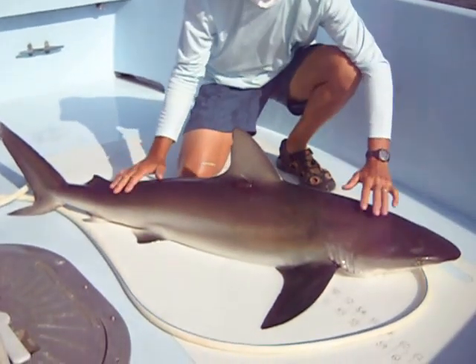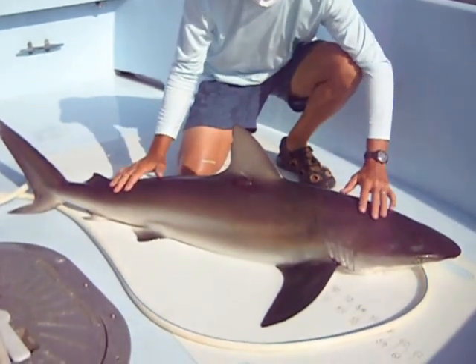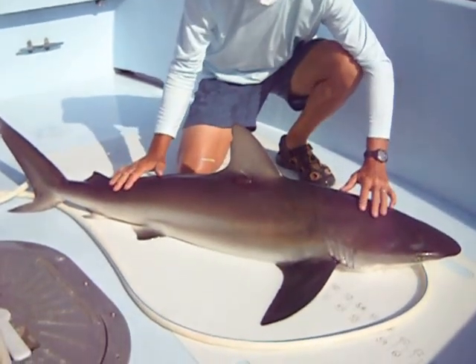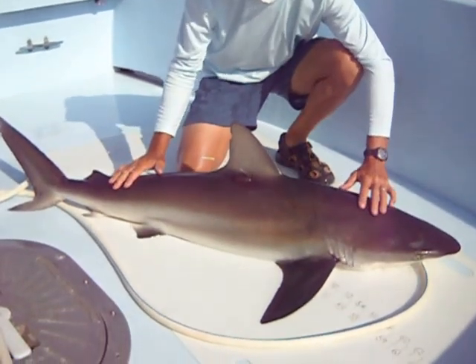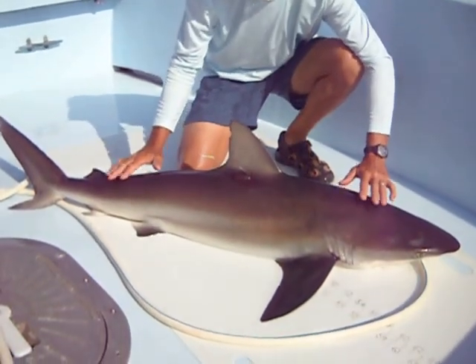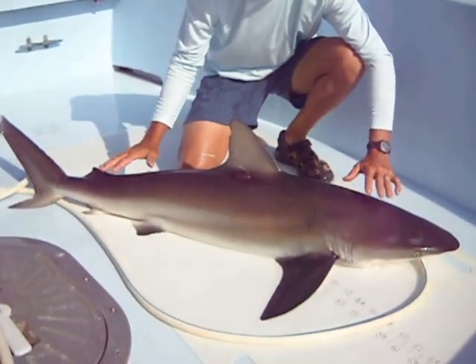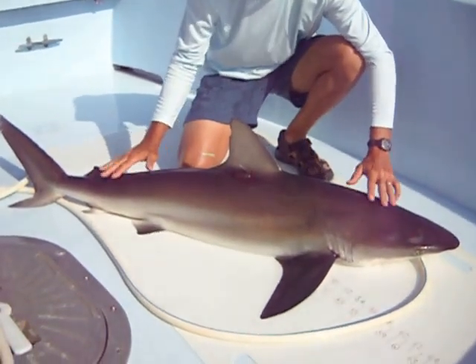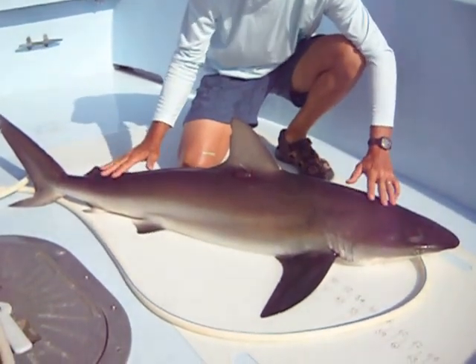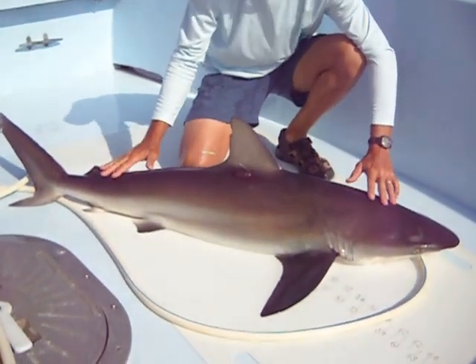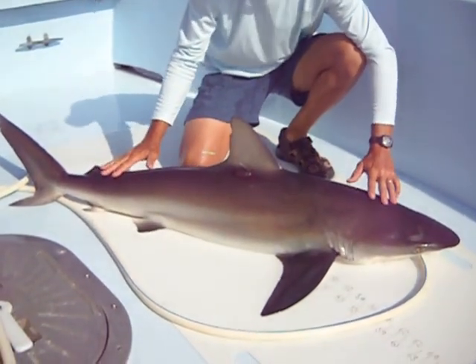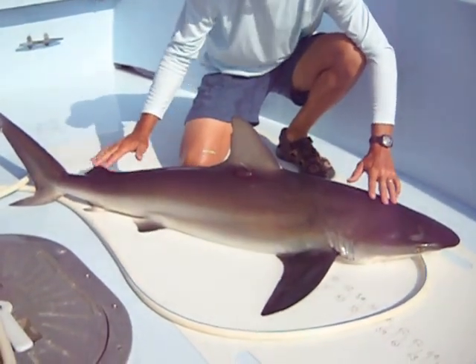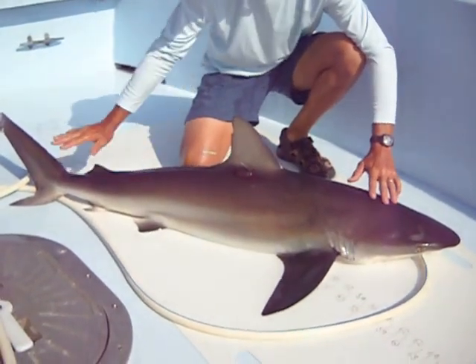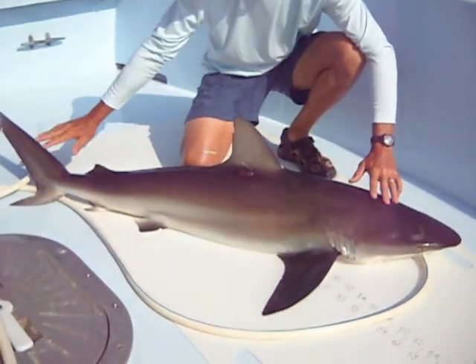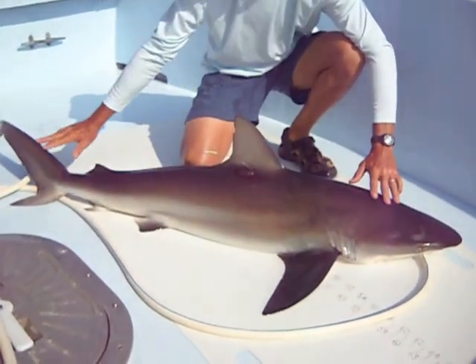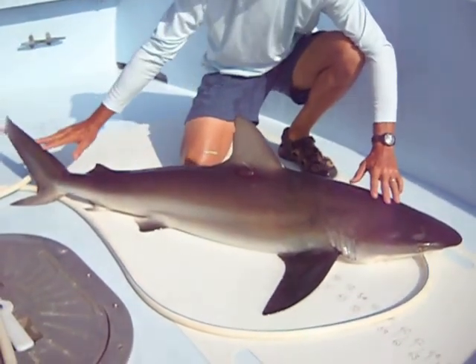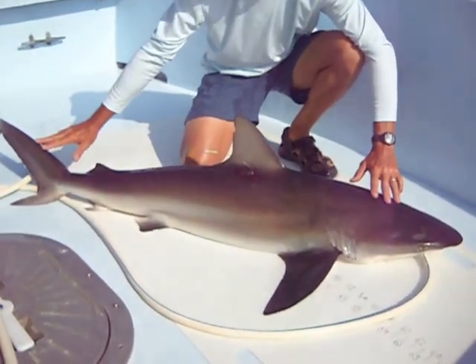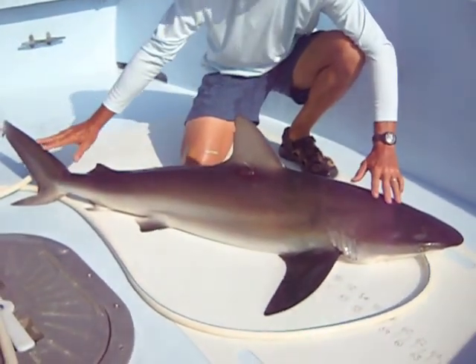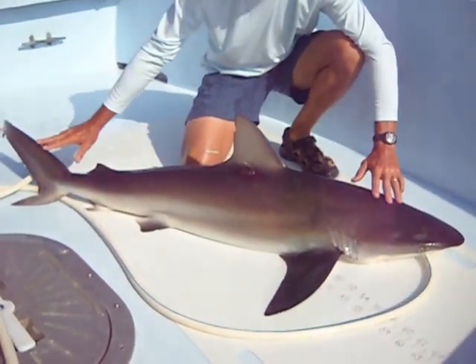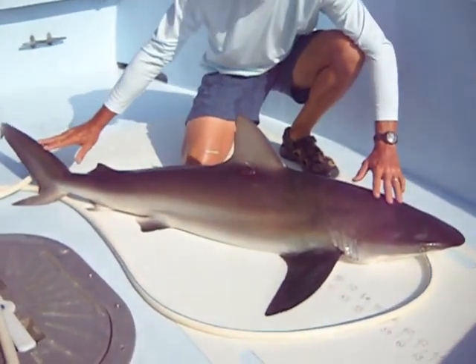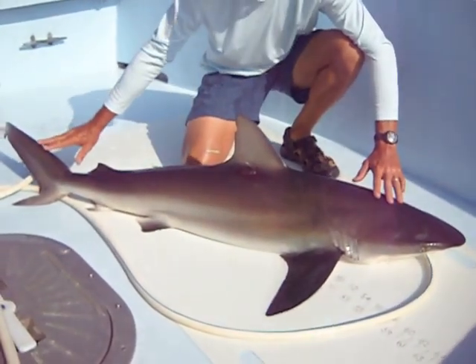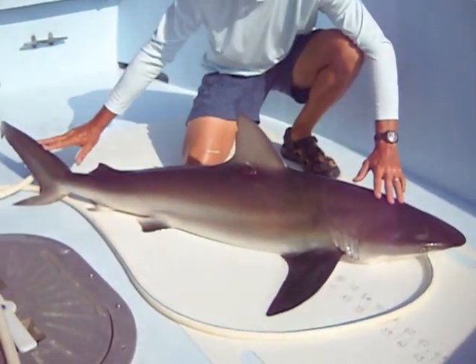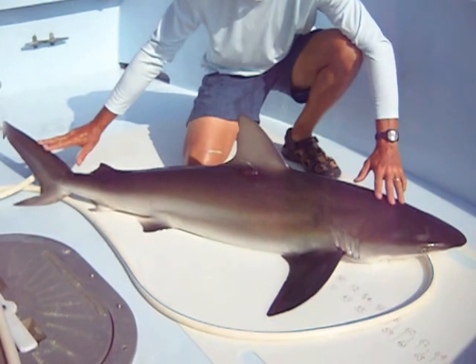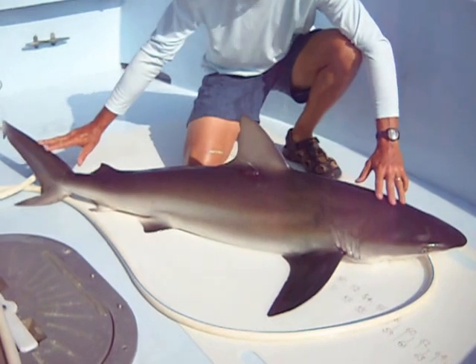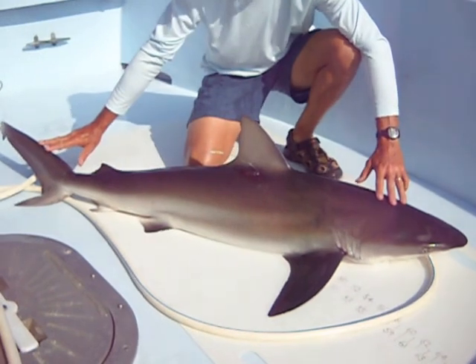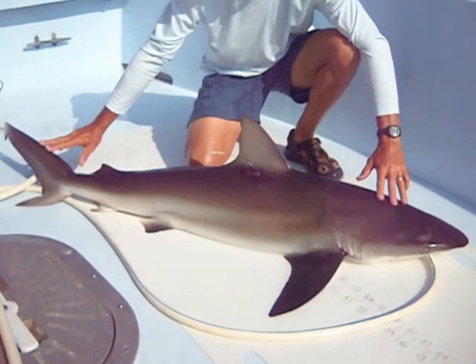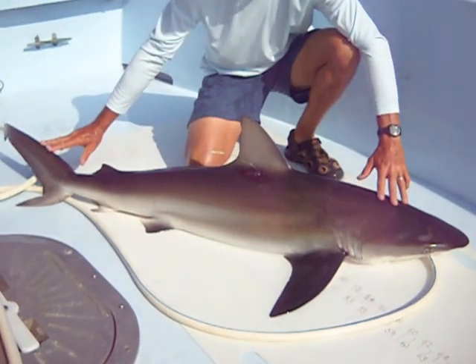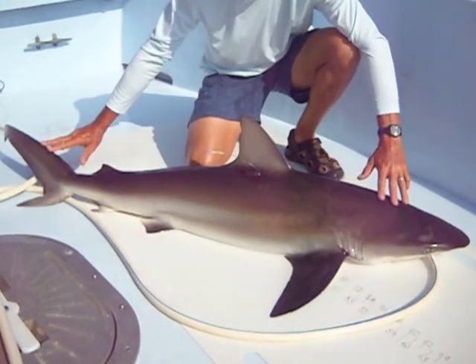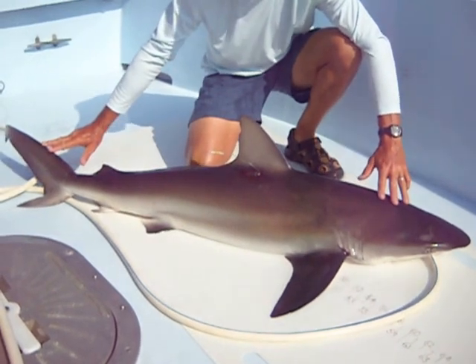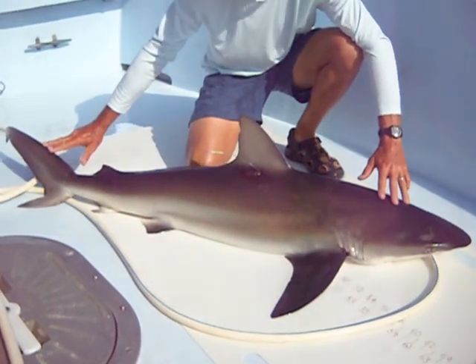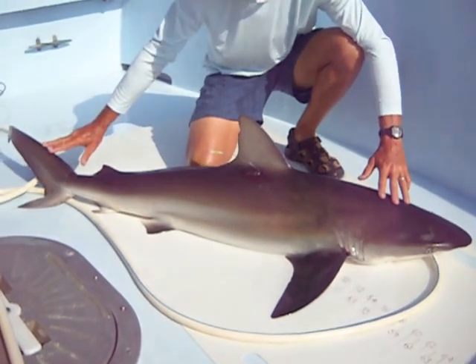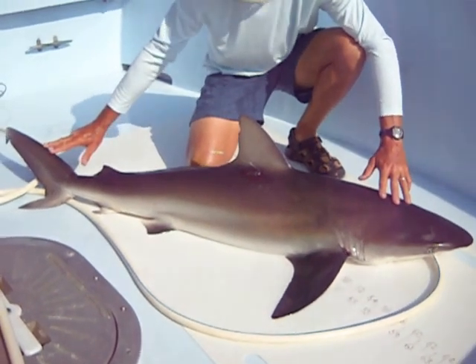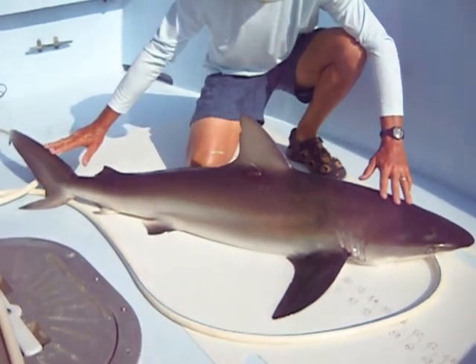This is a dusky shark. It's just shy of six feet long, probably about 75 pounds.